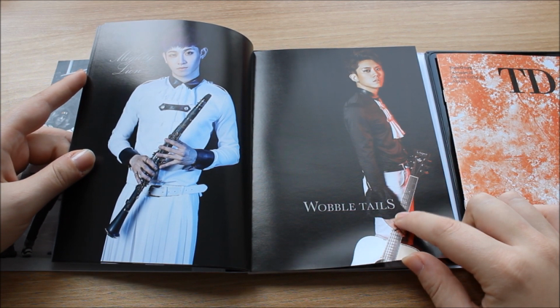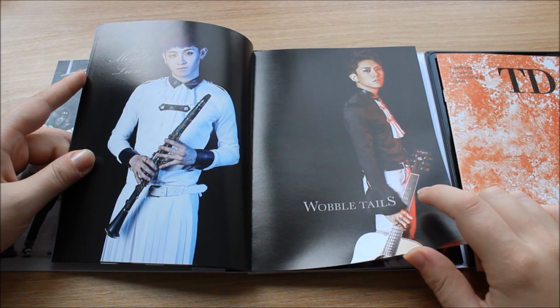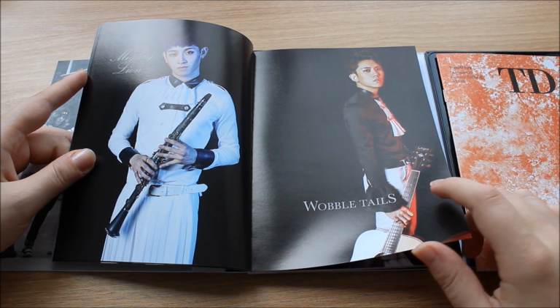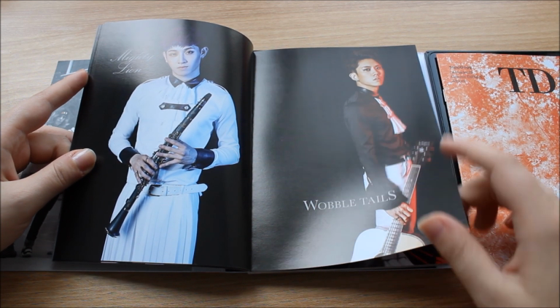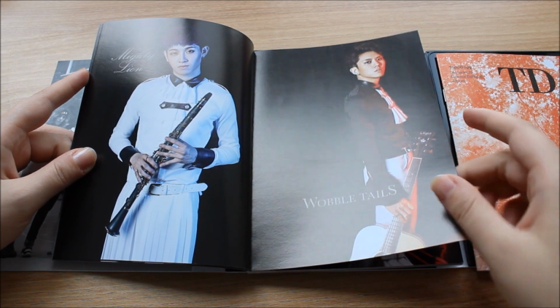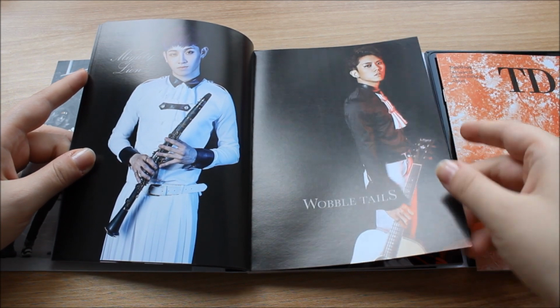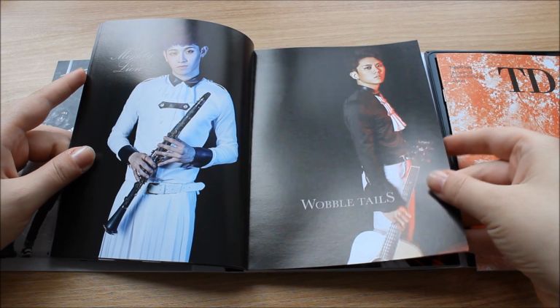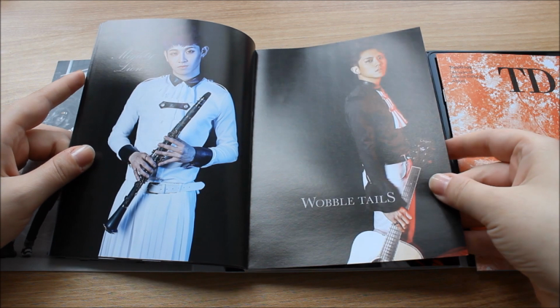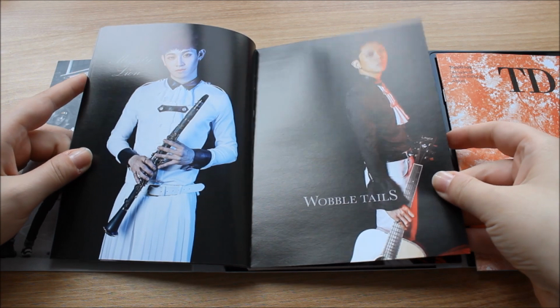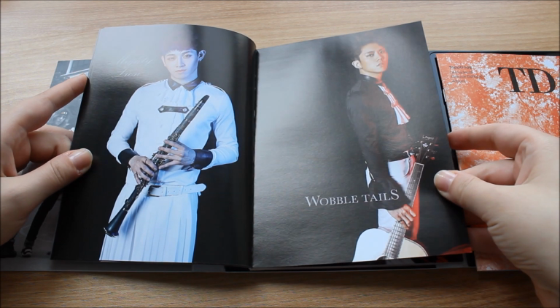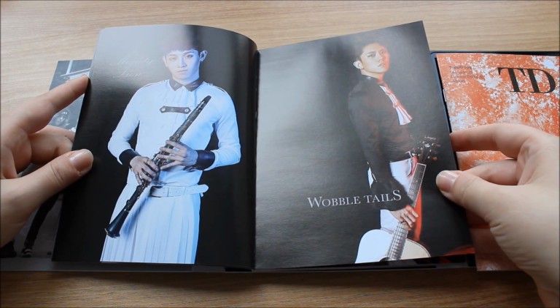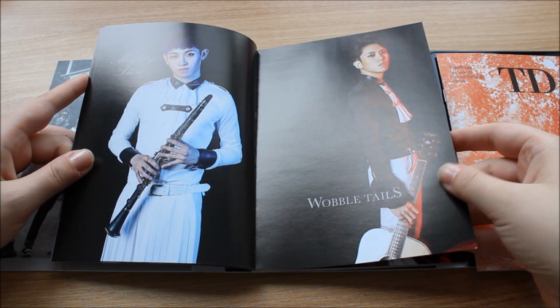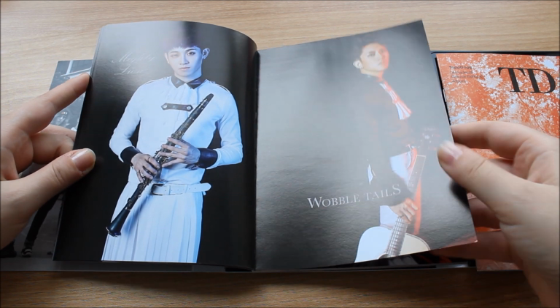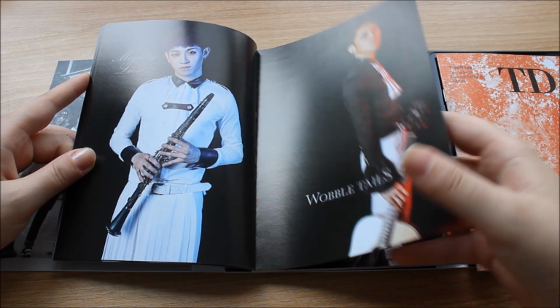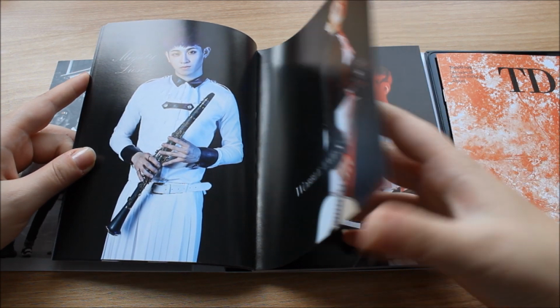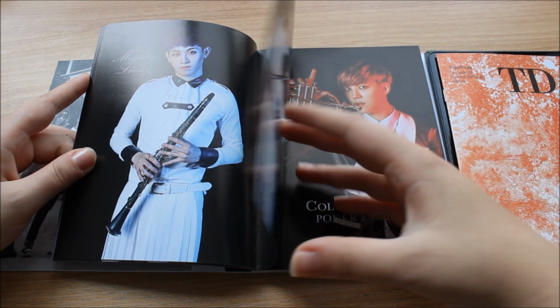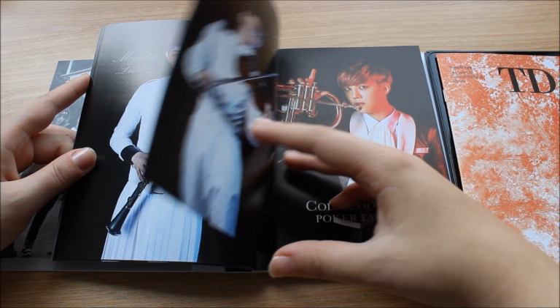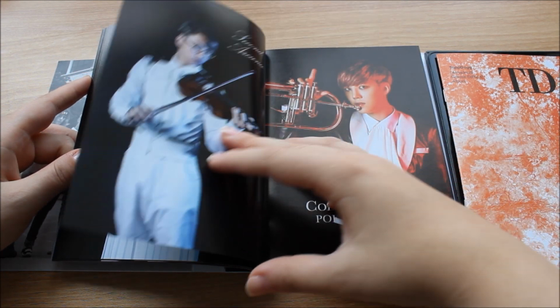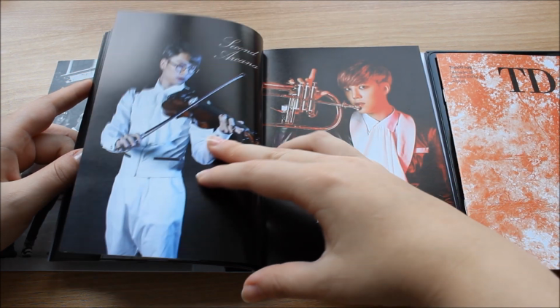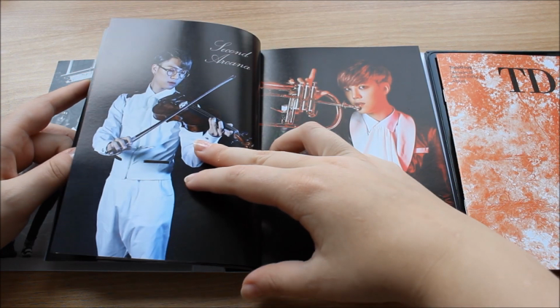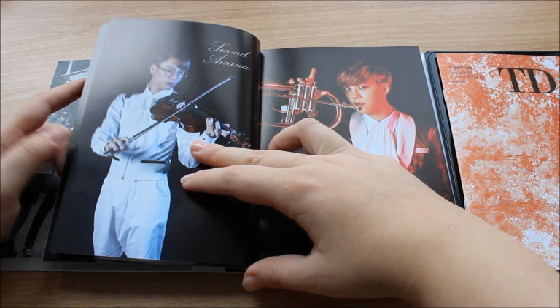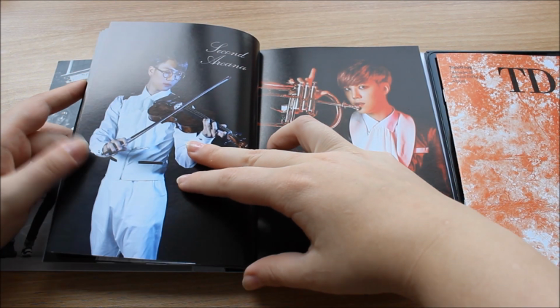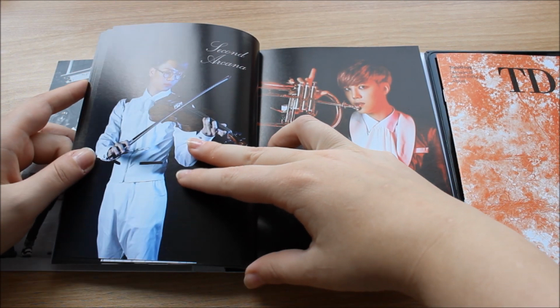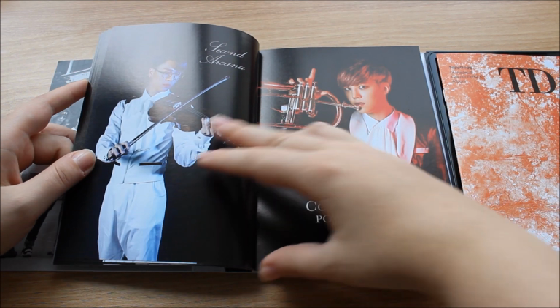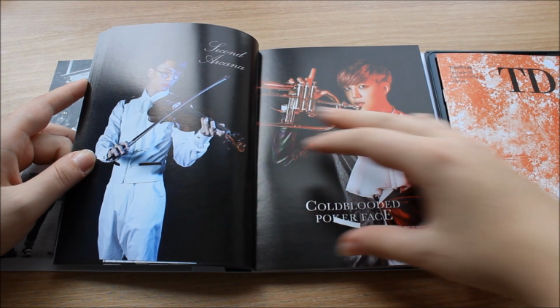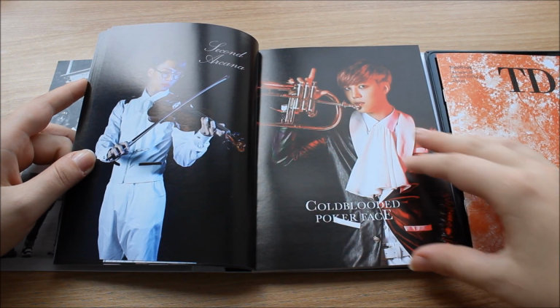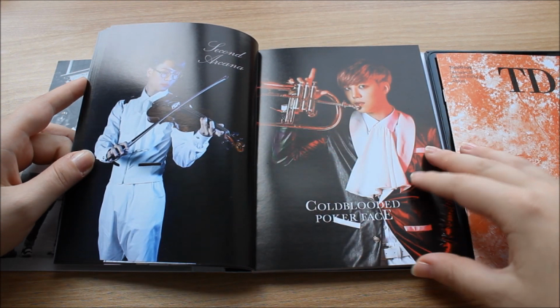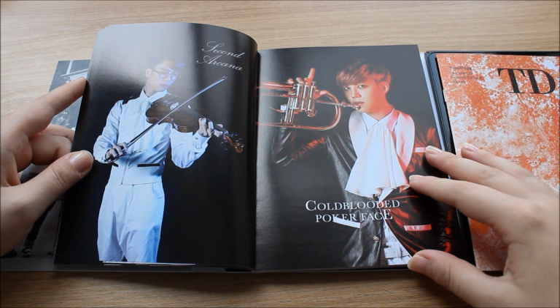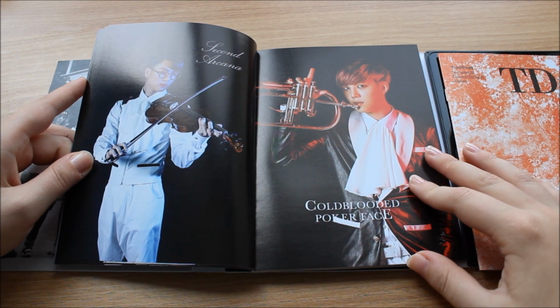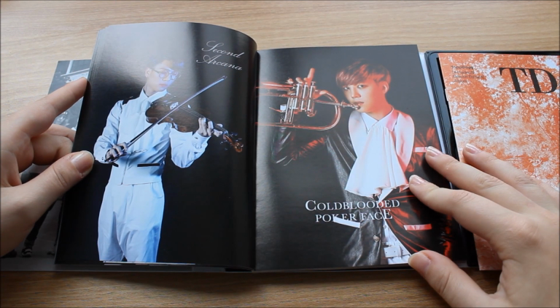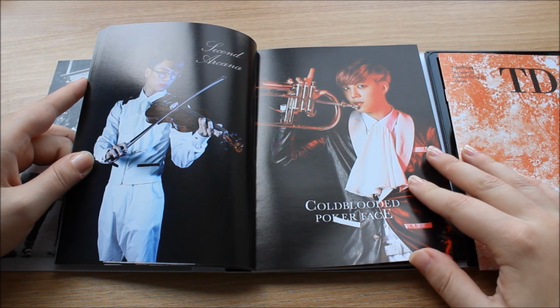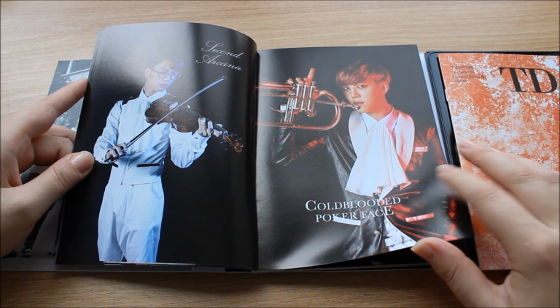Those names have been around for such a long time and they've been really weird for a long time — but 'wobble tails'?